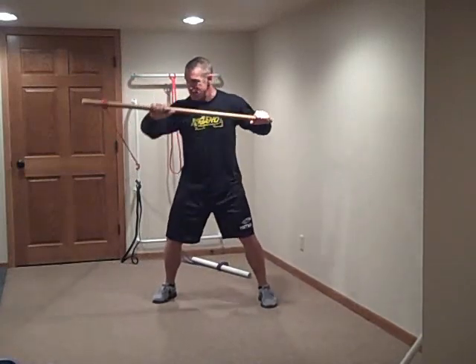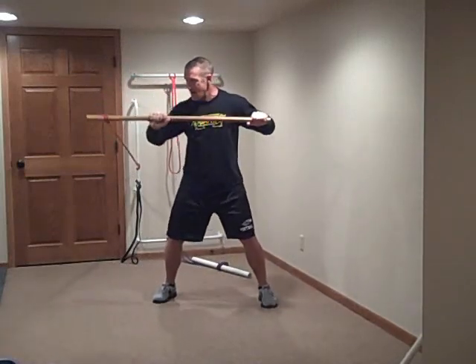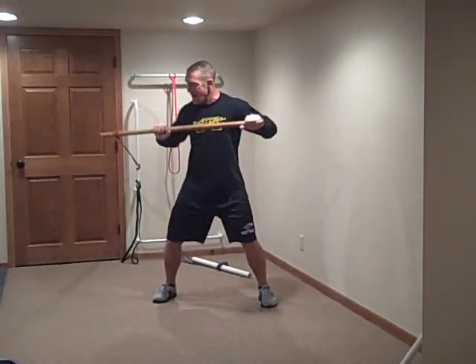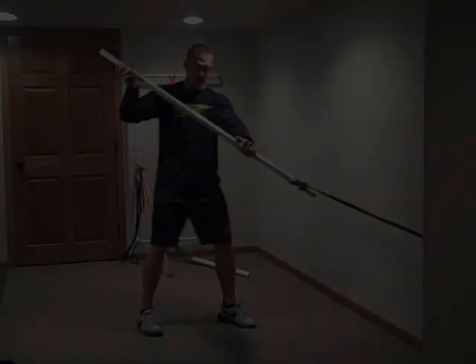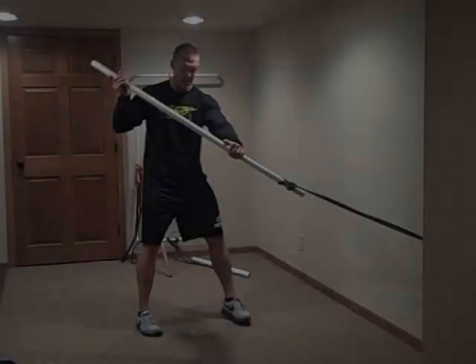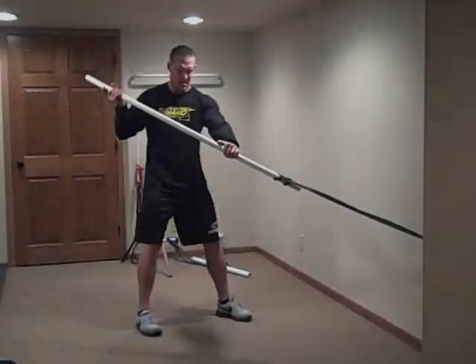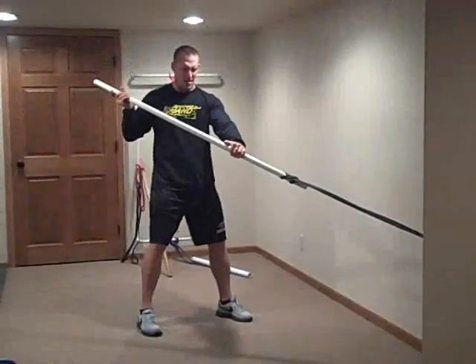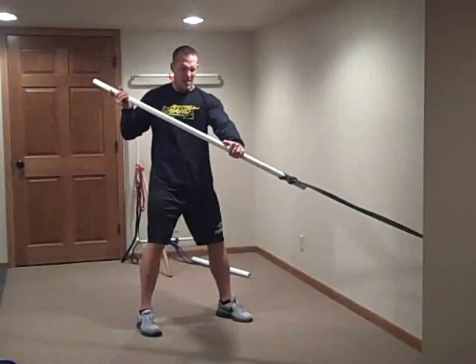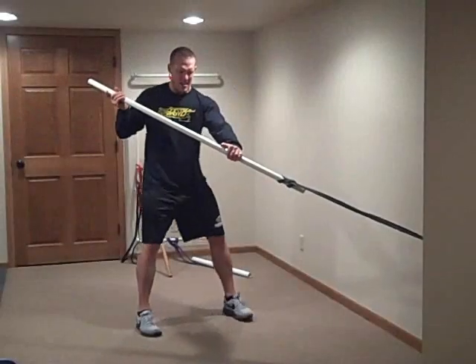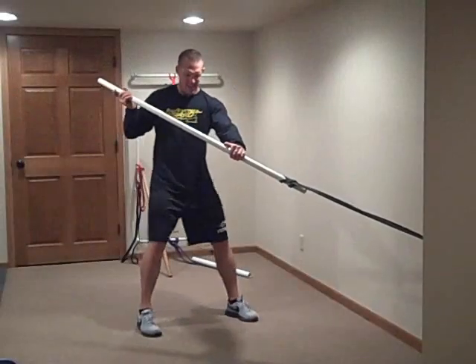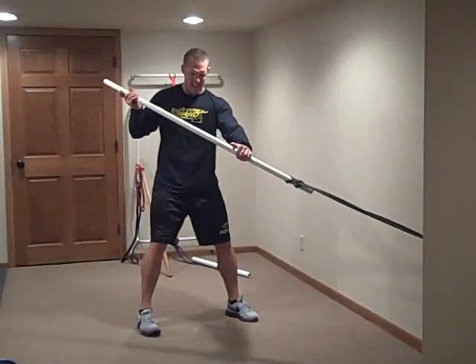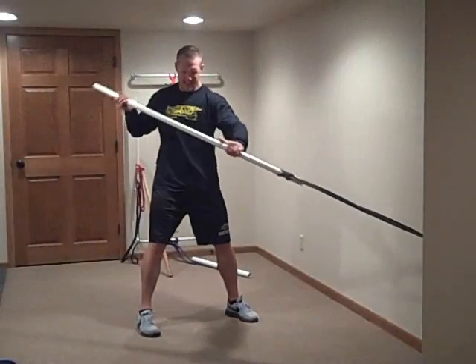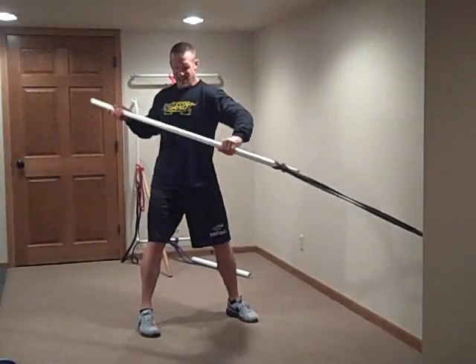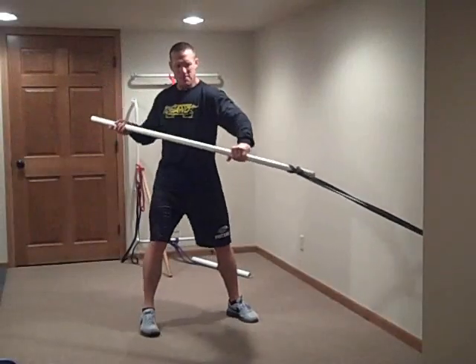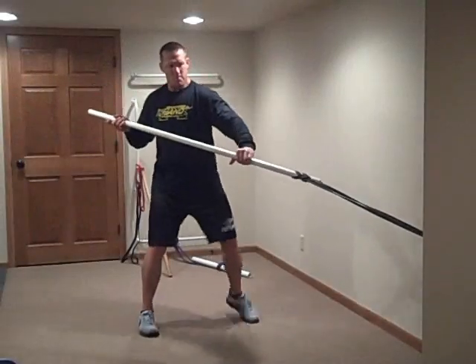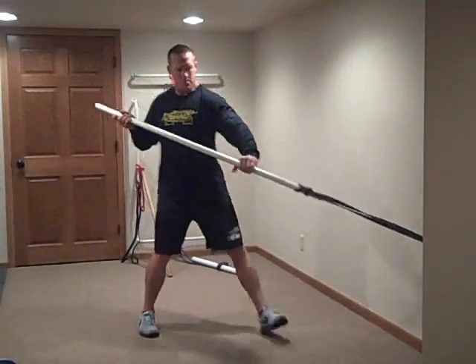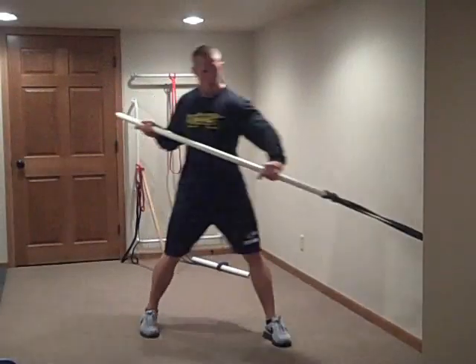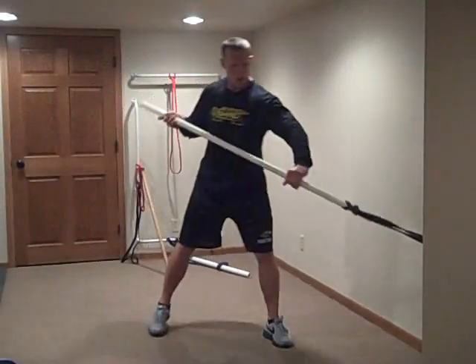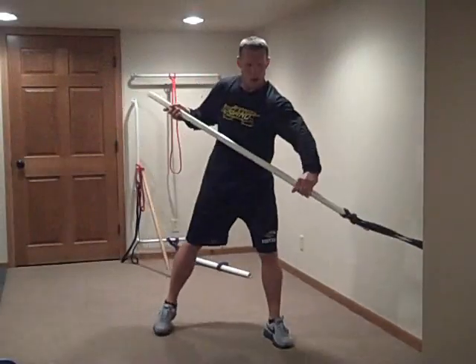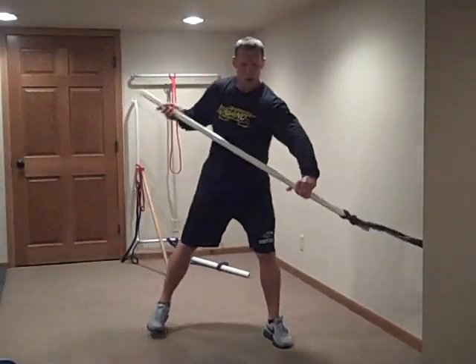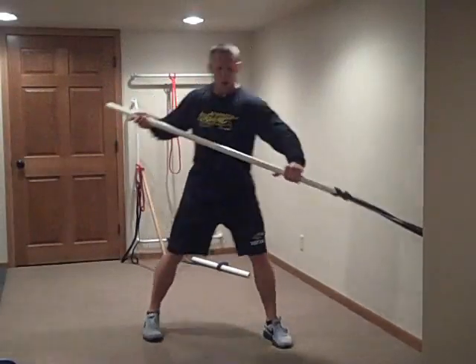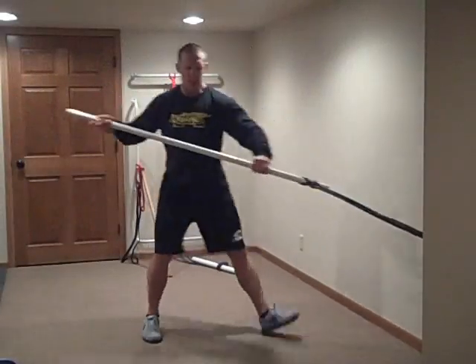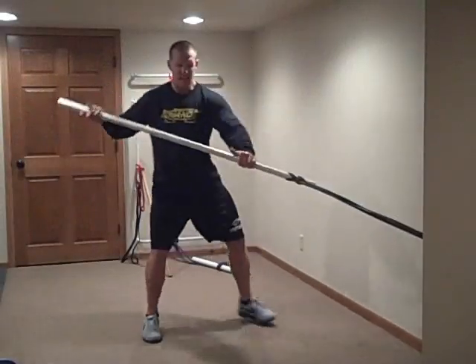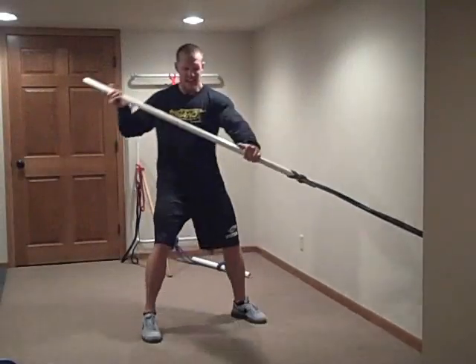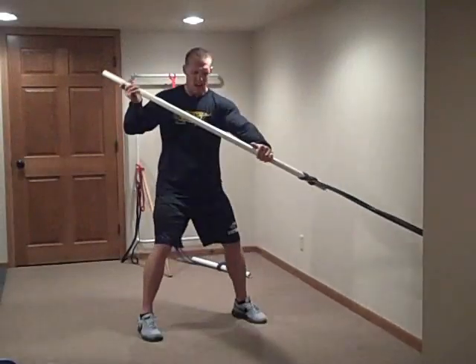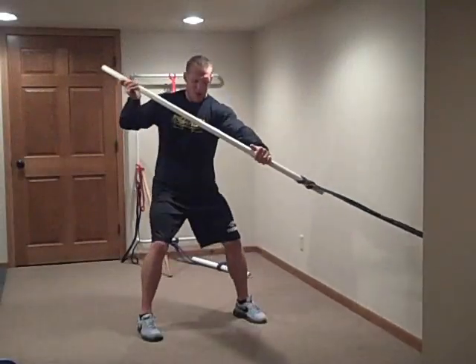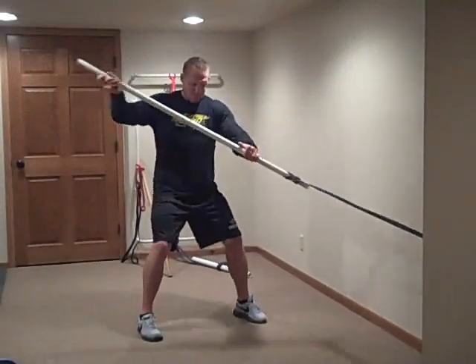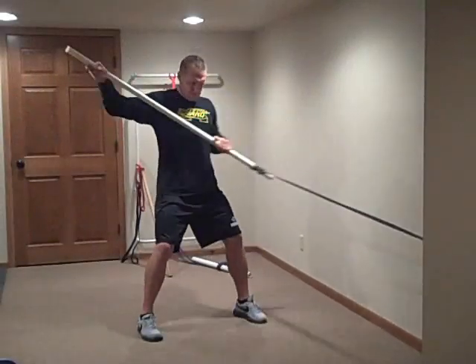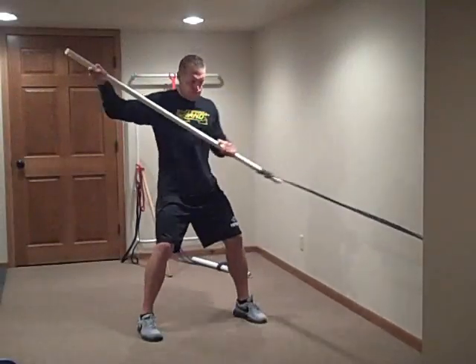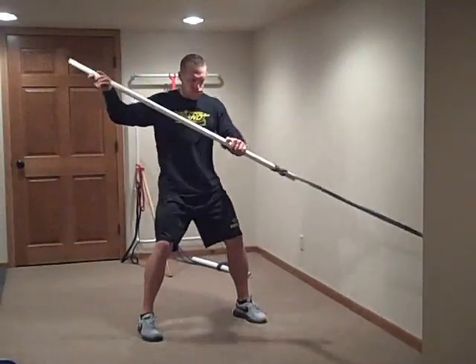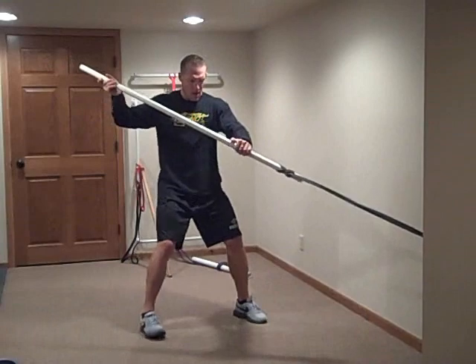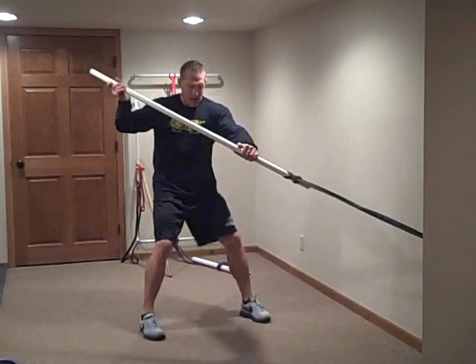Begin exercise number 3 in 5, 4, 3, 2, 1, go!